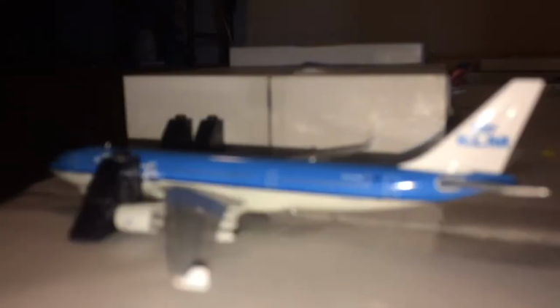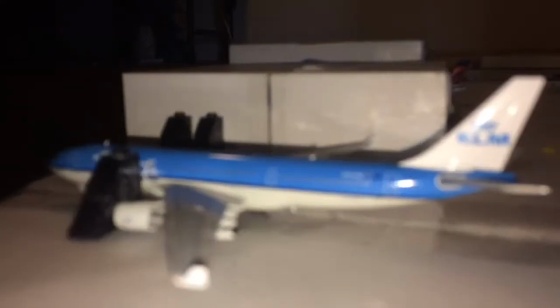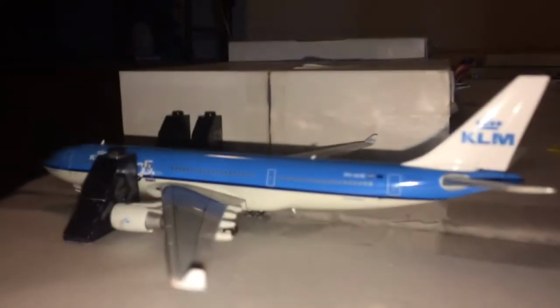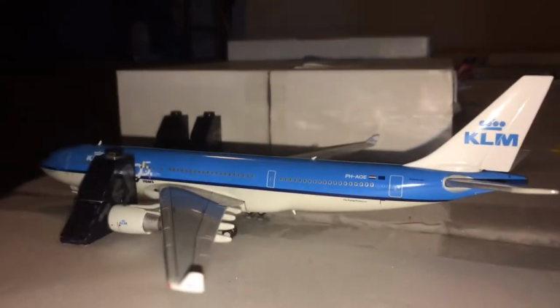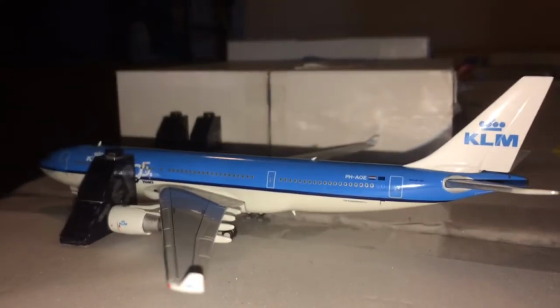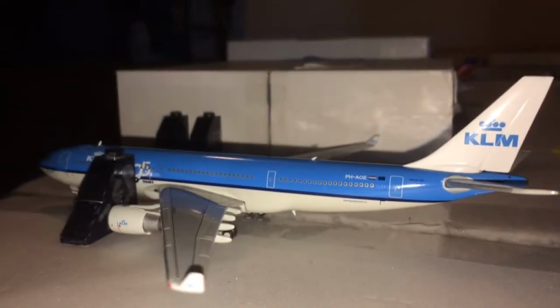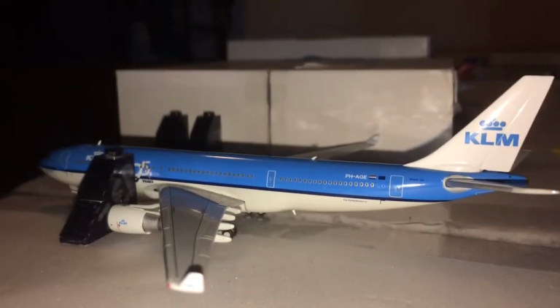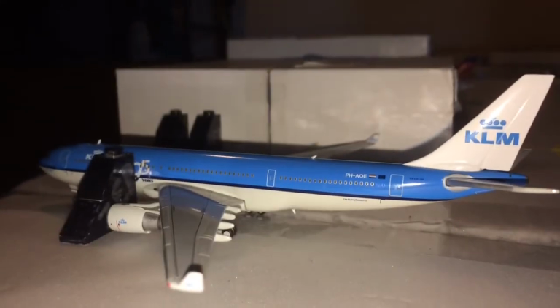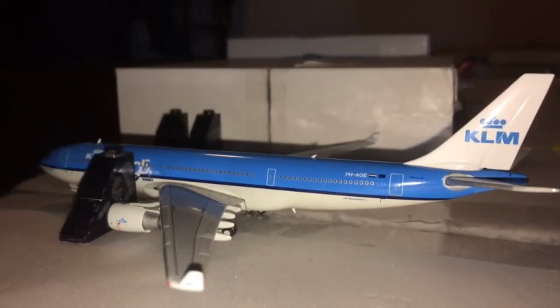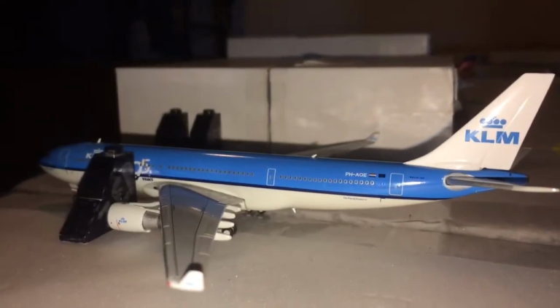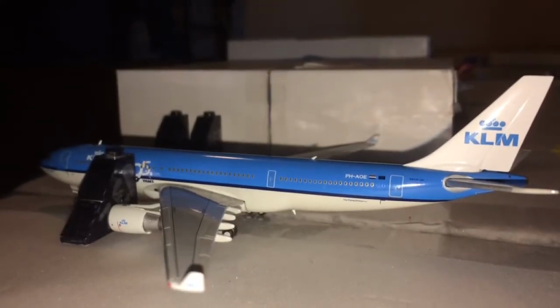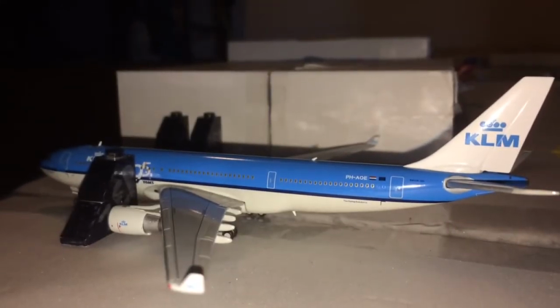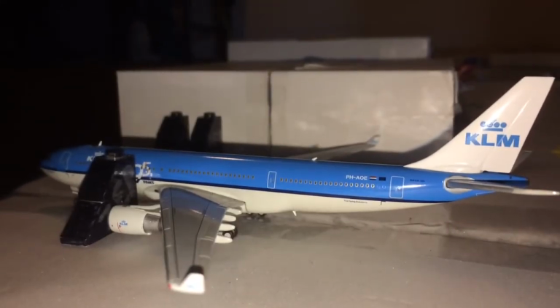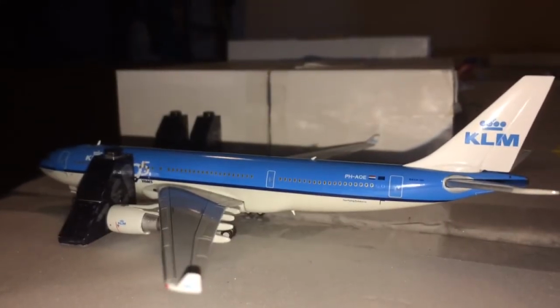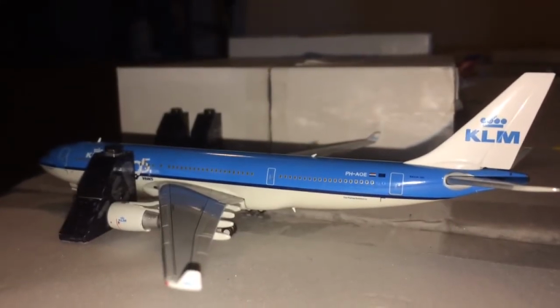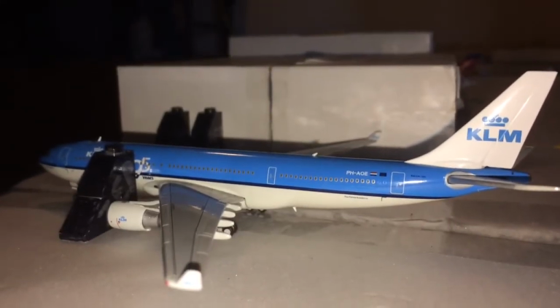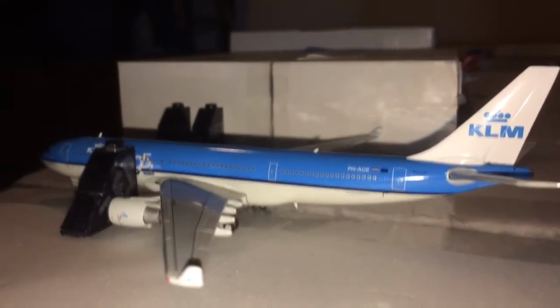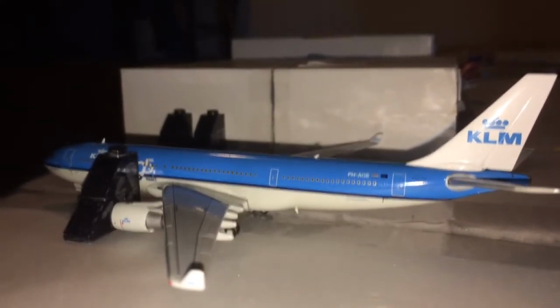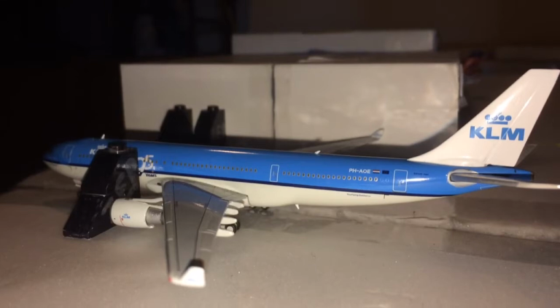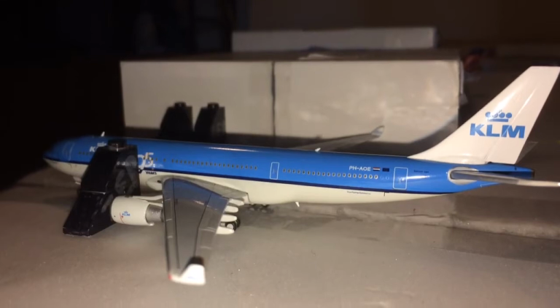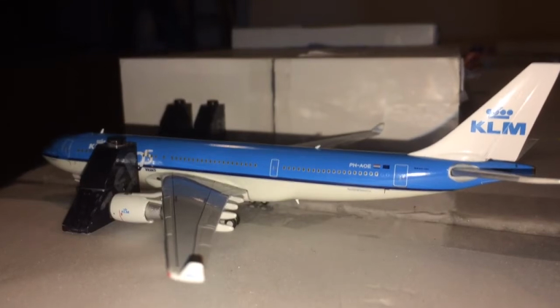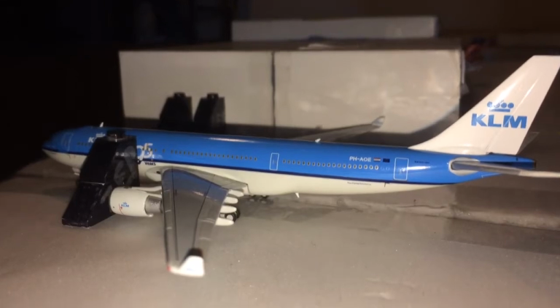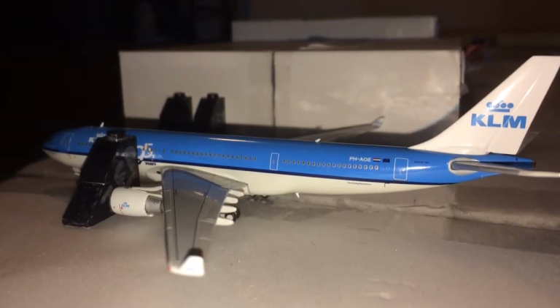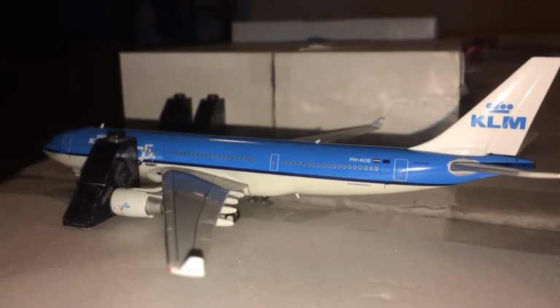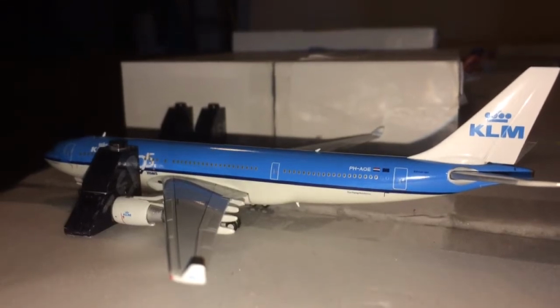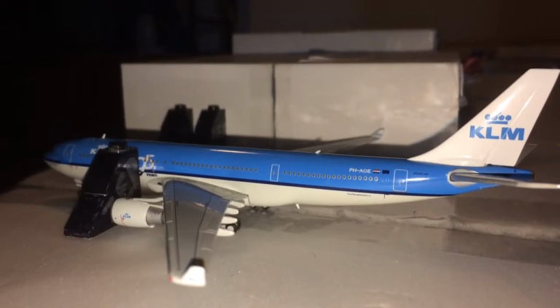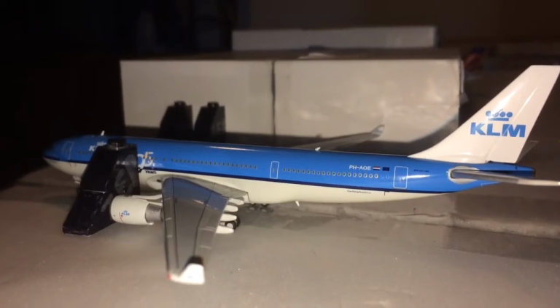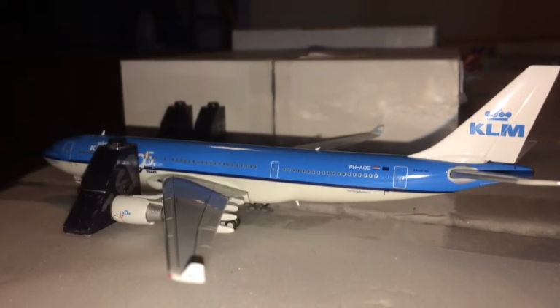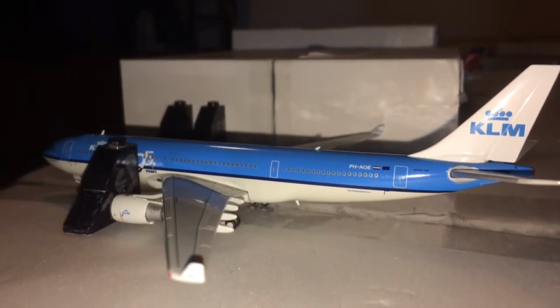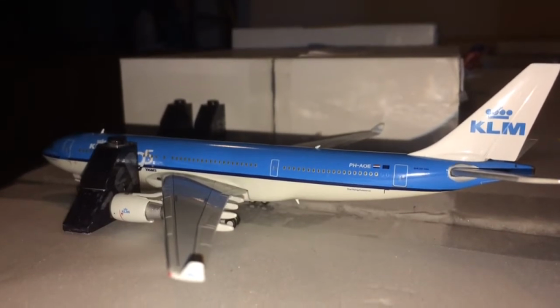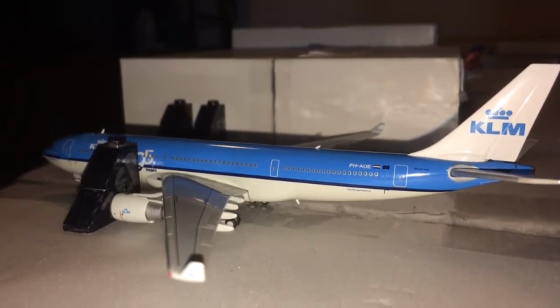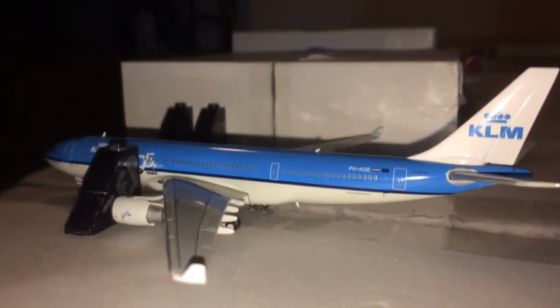Hey, what is up, guys? Gemini Jets 10 here, and I am back with another Gemini Jets Airport Update of Austin Zeppelin International Airport.